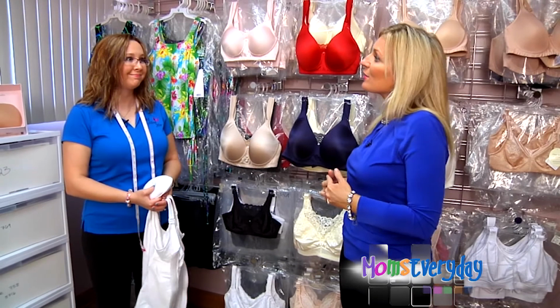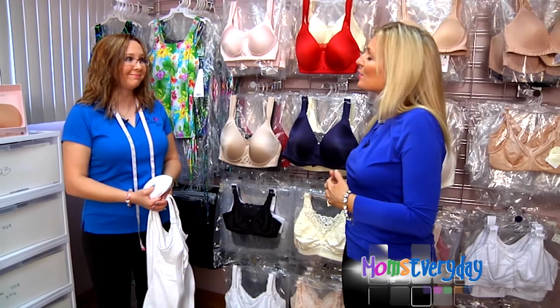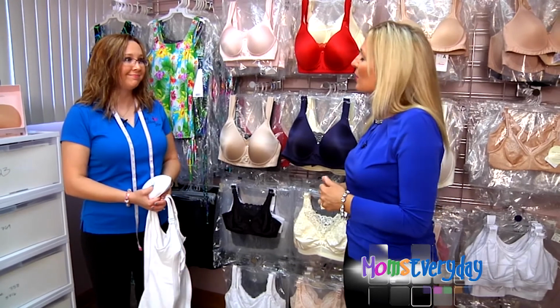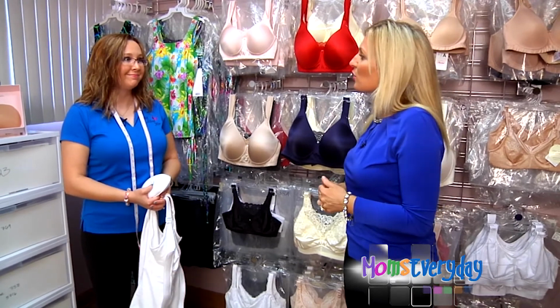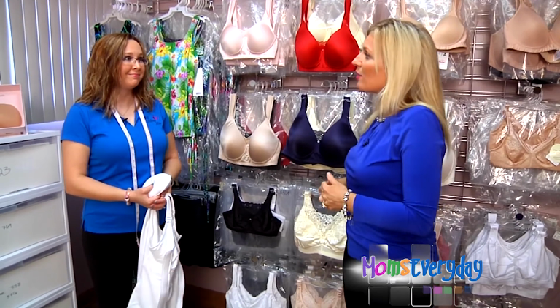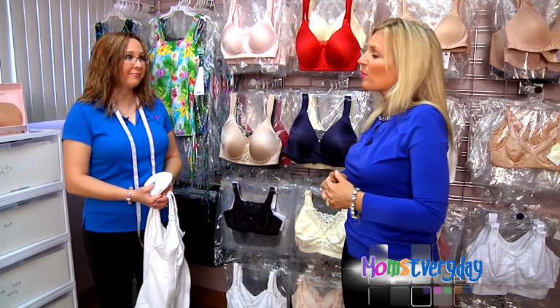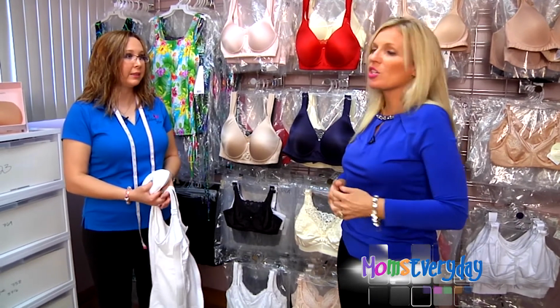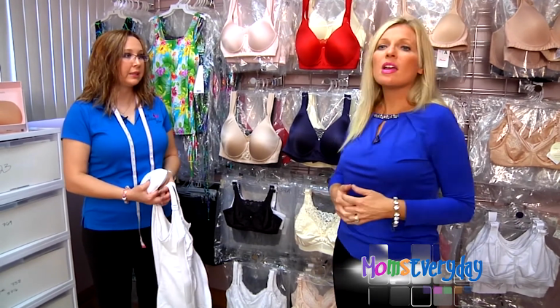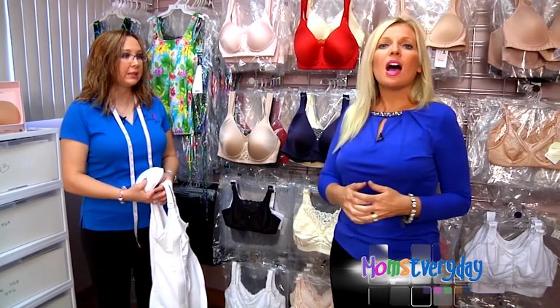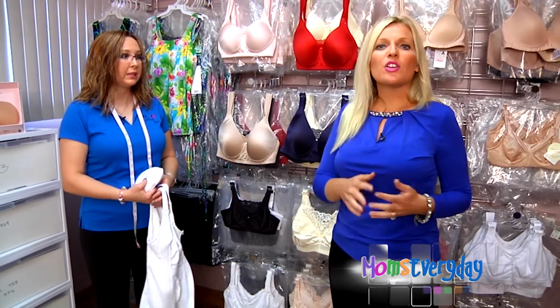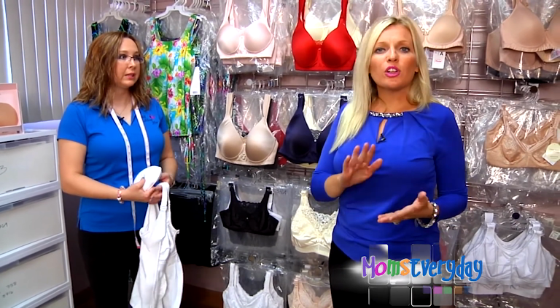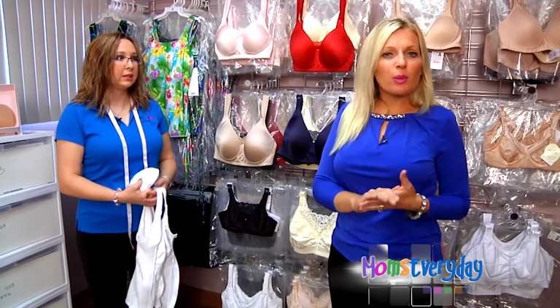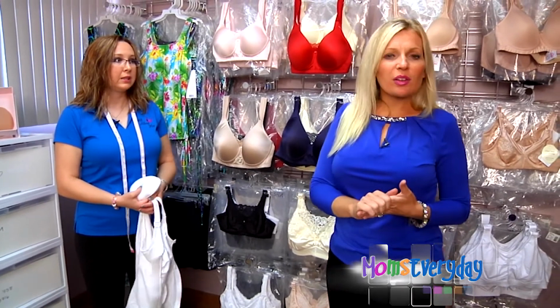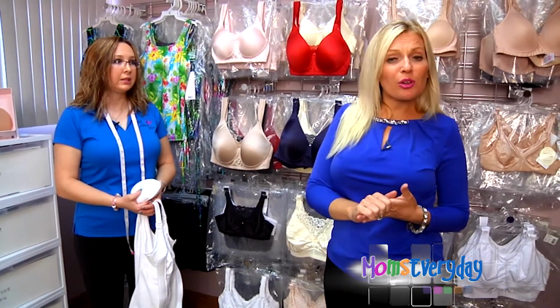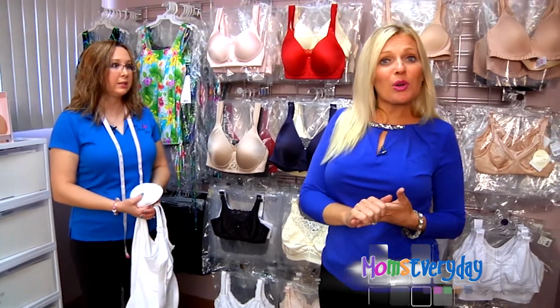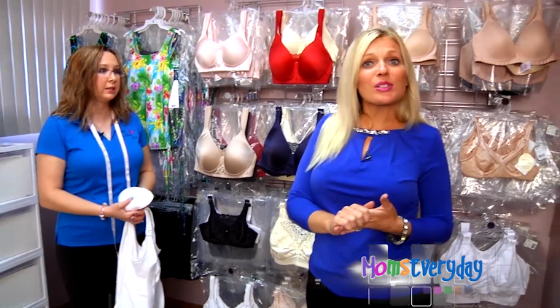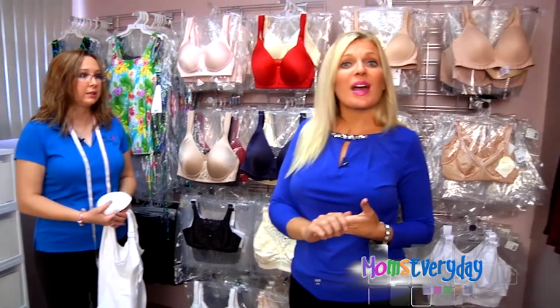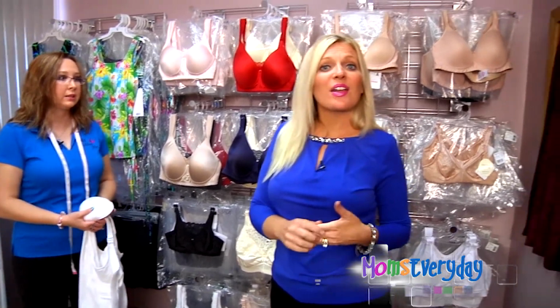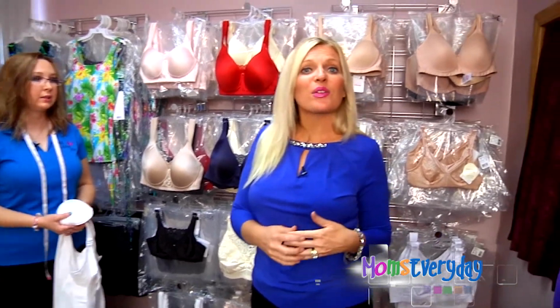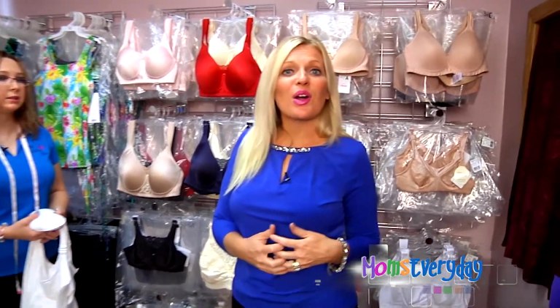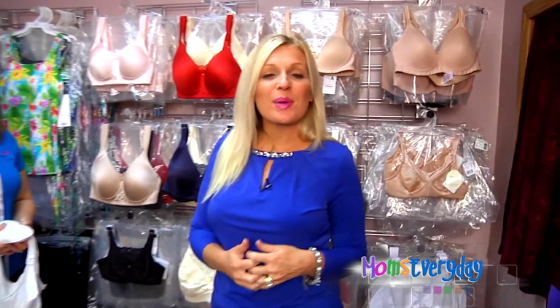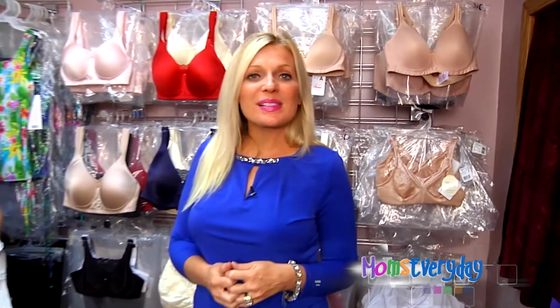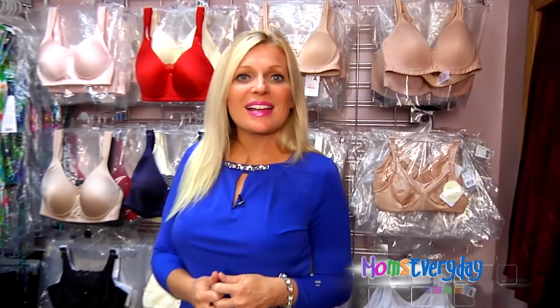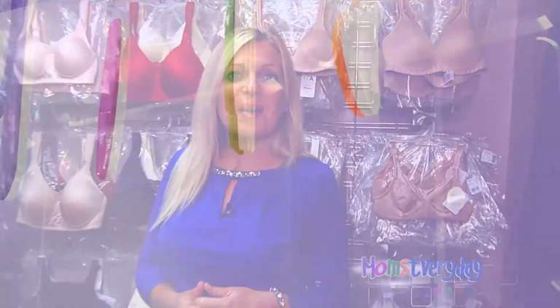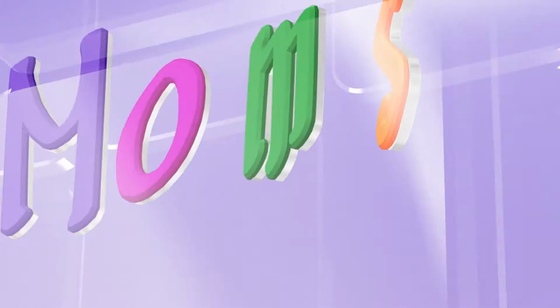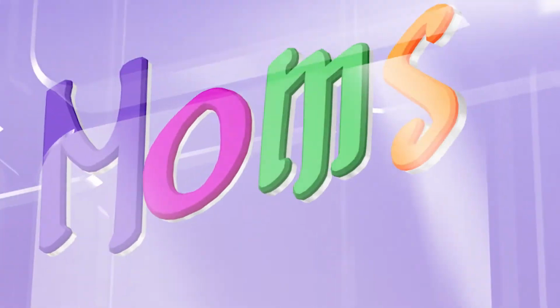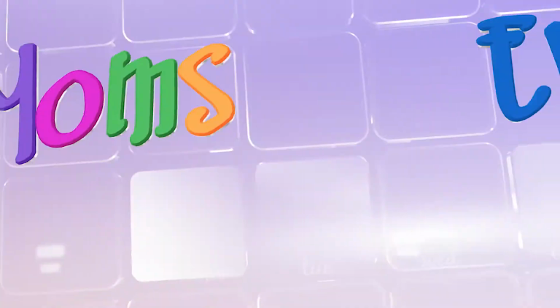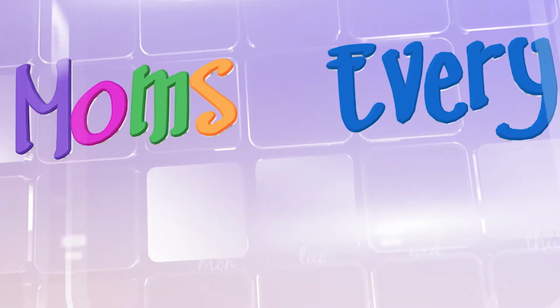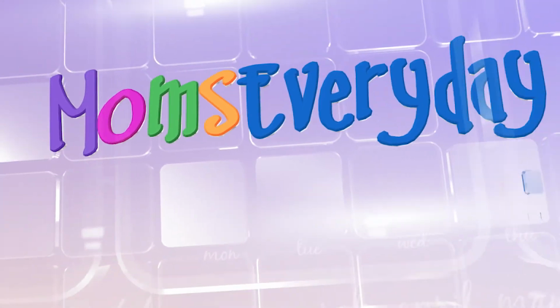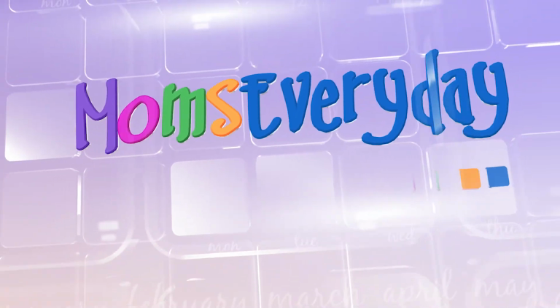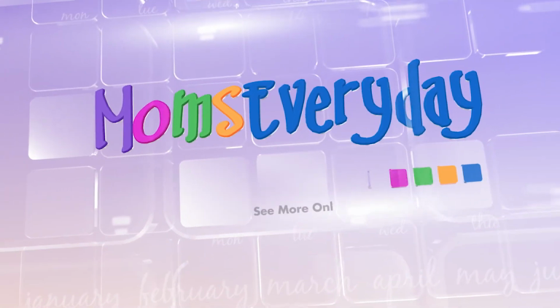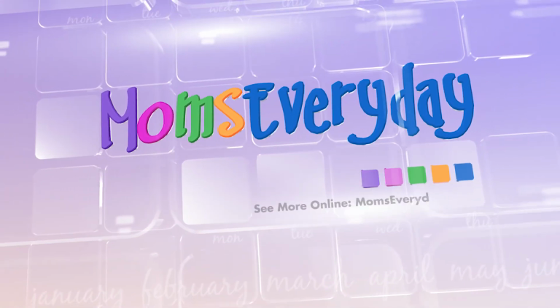Thank you so much — great information. I know you're going to want to learn more, so head on over to our website at momseveryday.com.